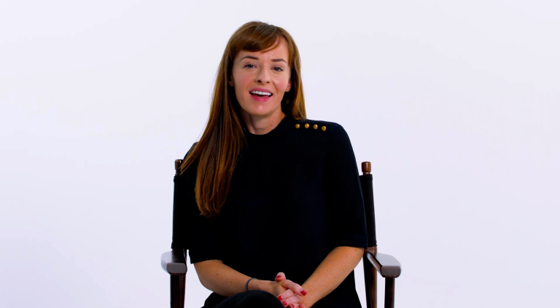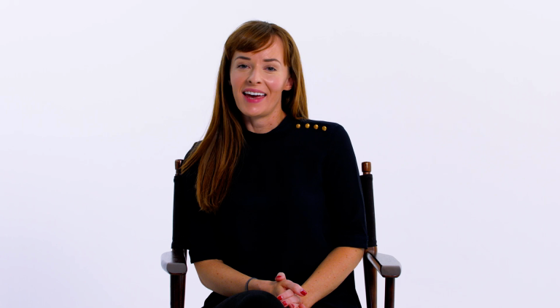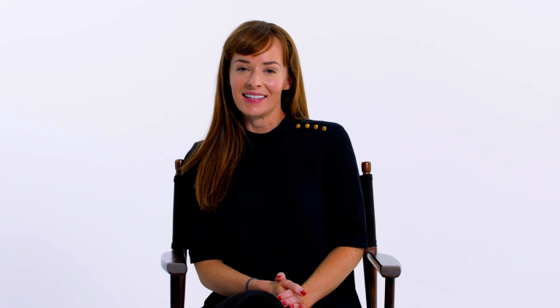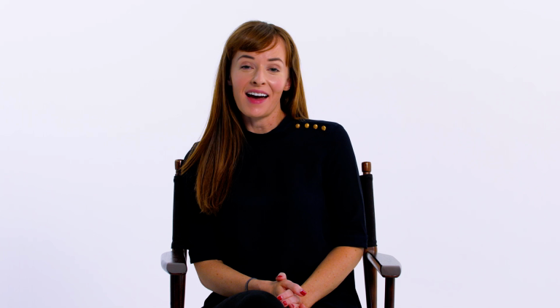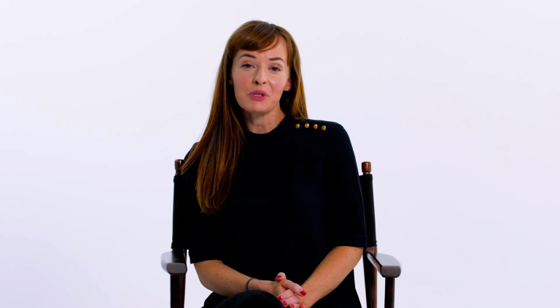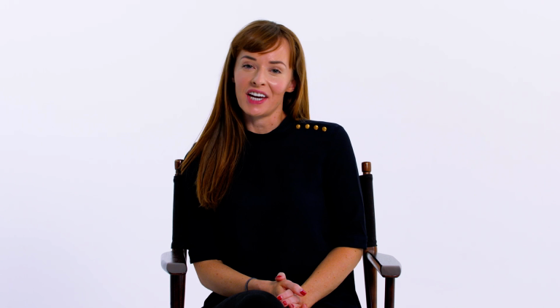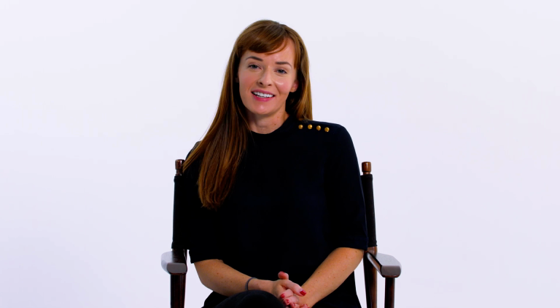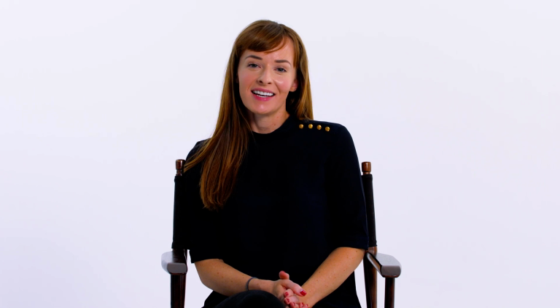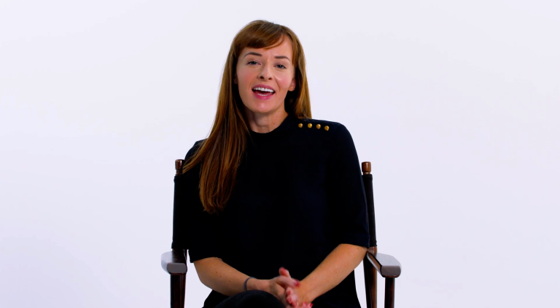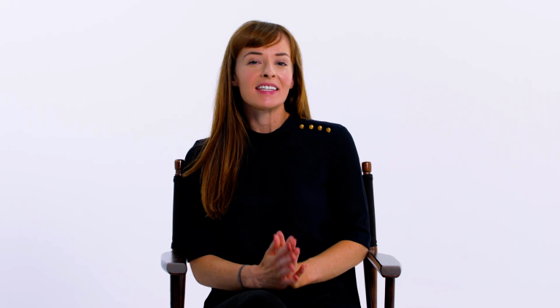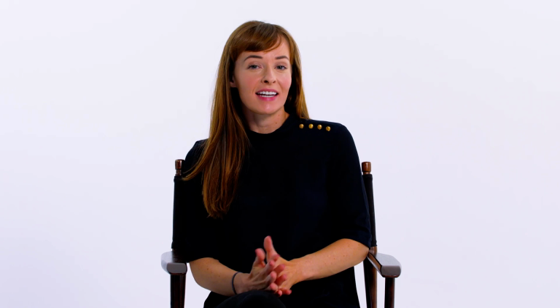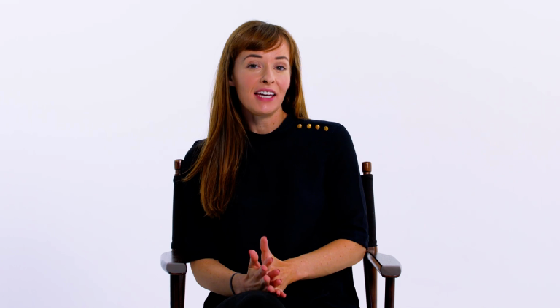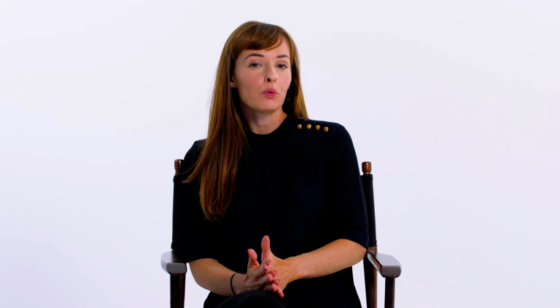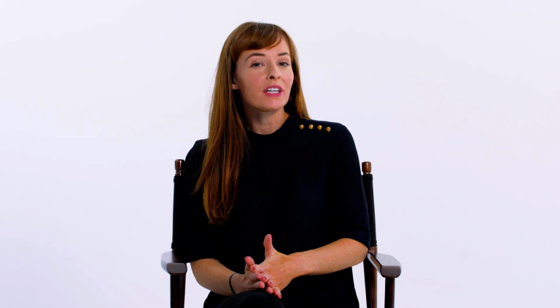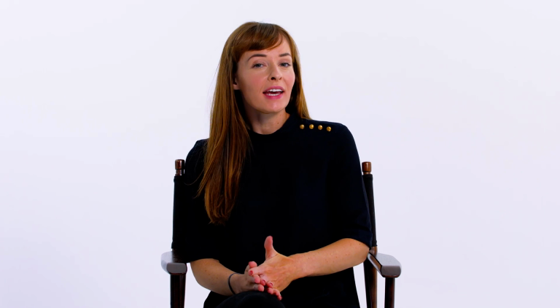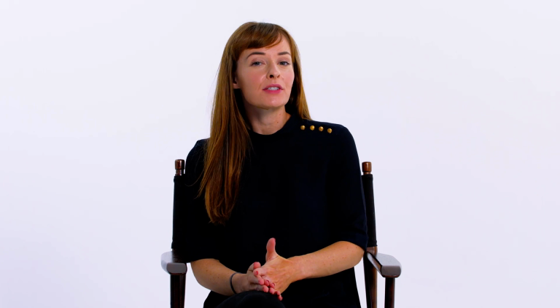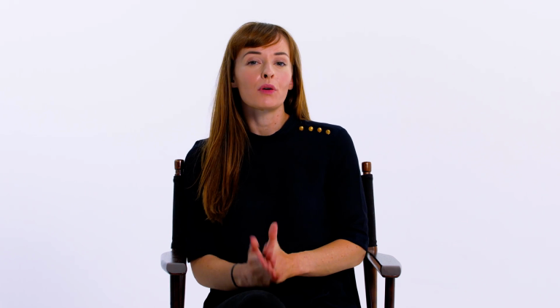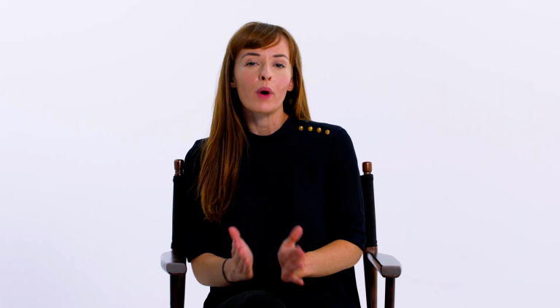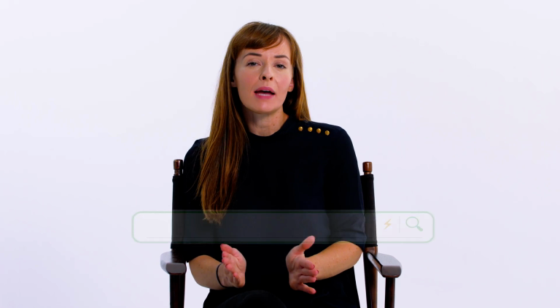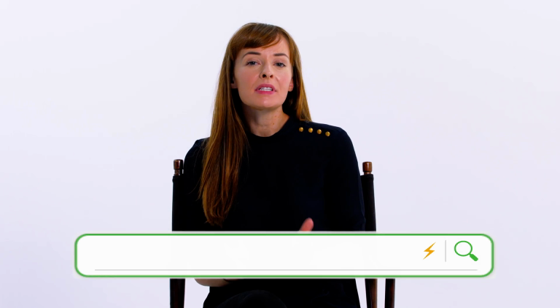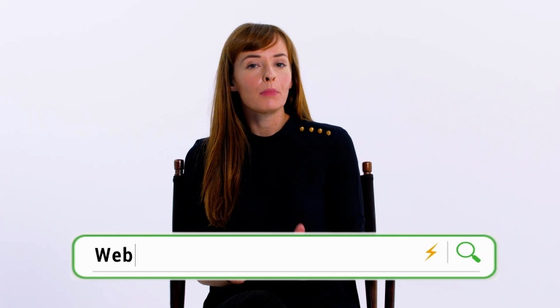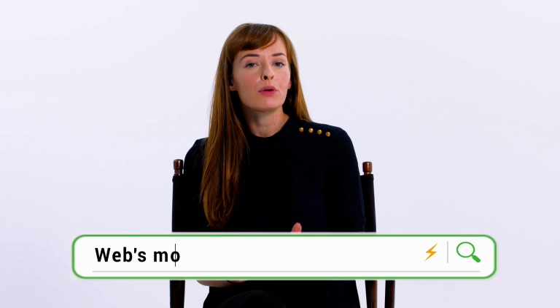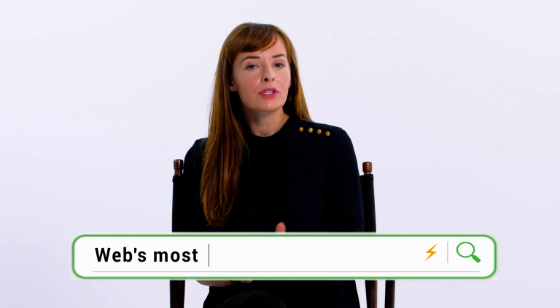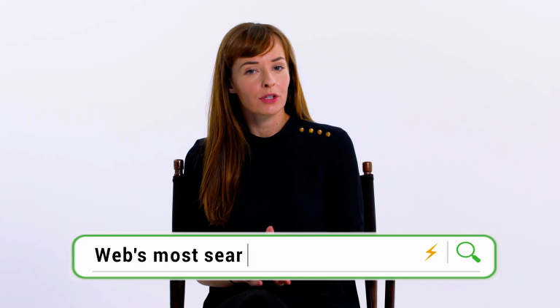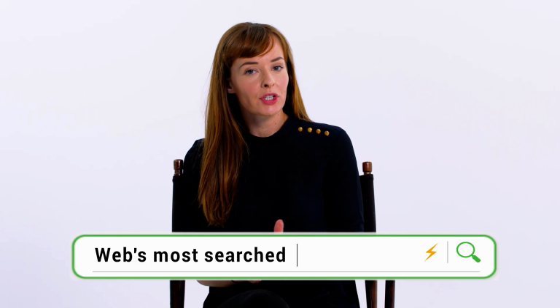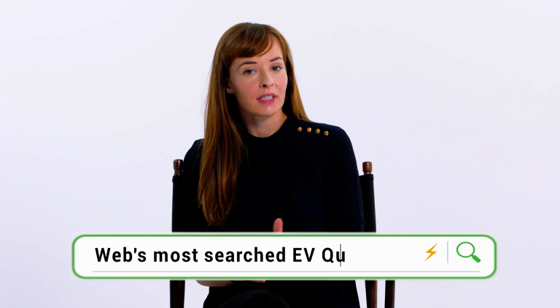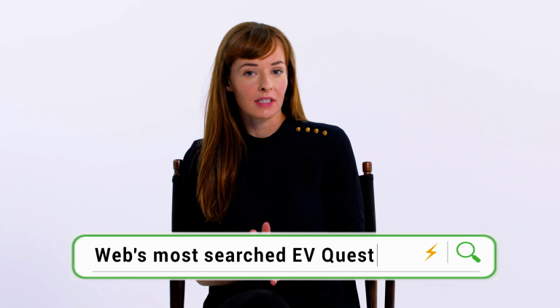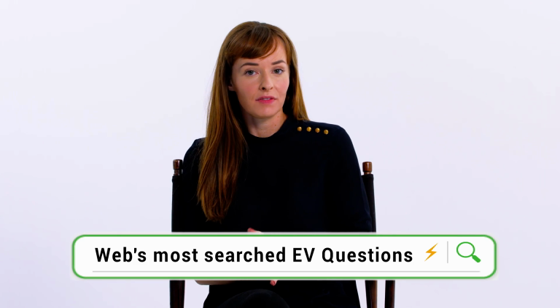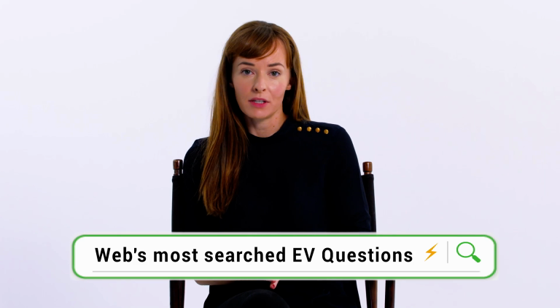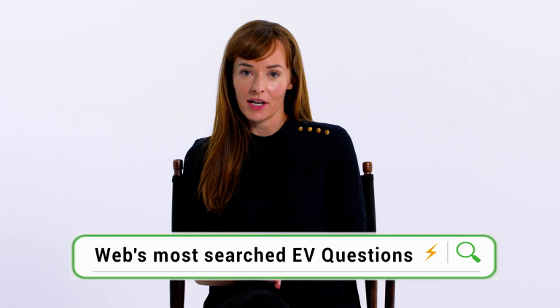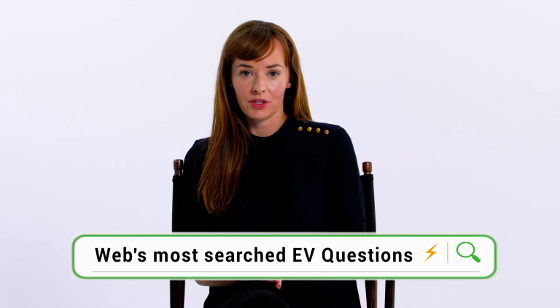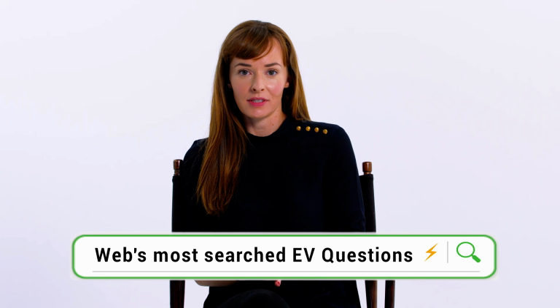Hey, I'm Shannon, and today we're going to answer the web's most searched EV questions.